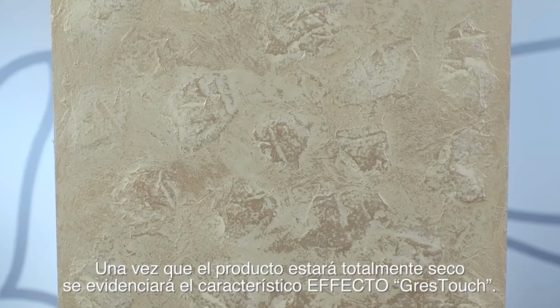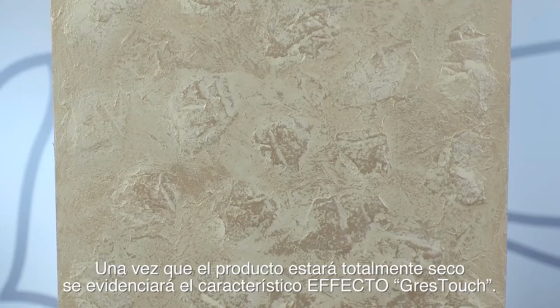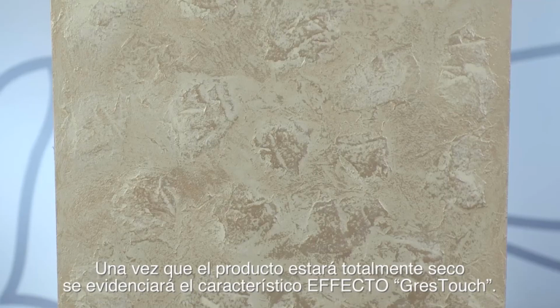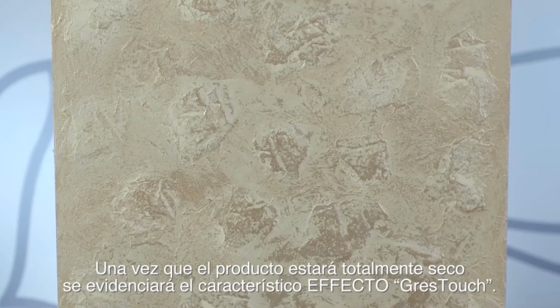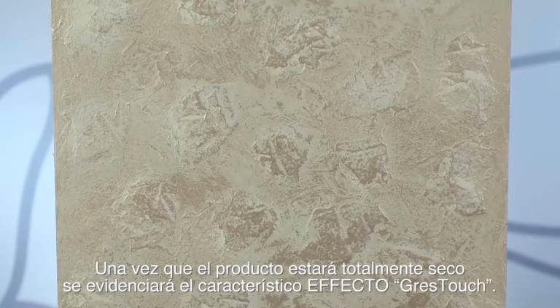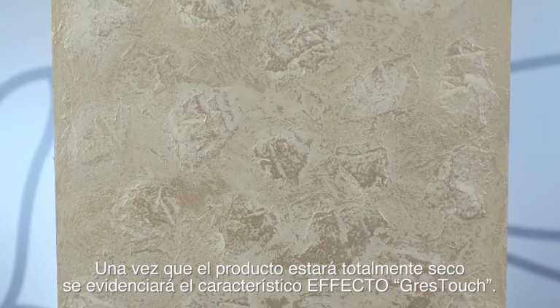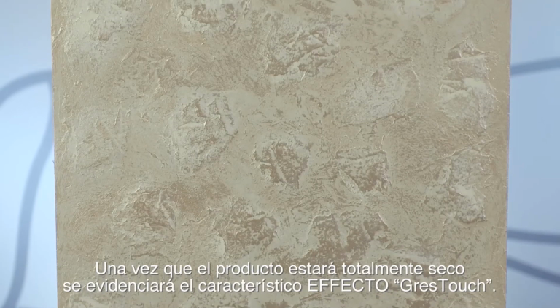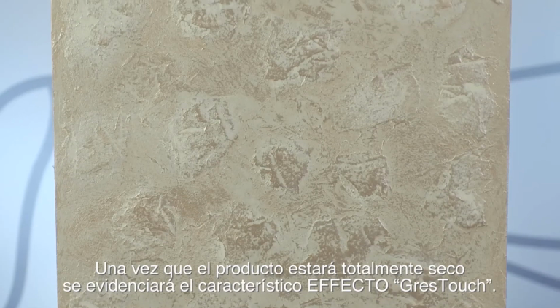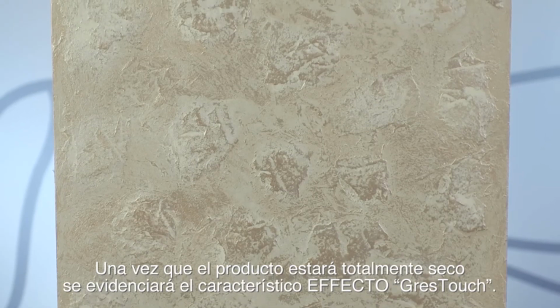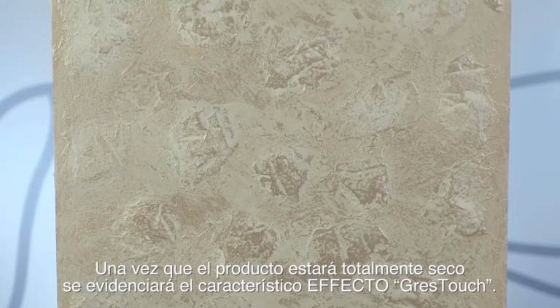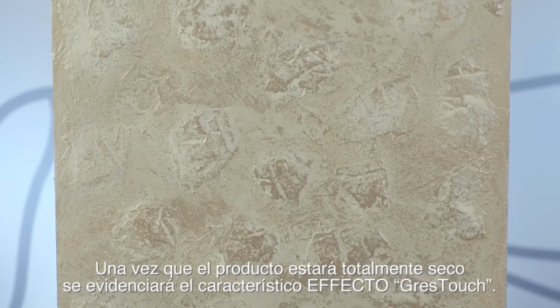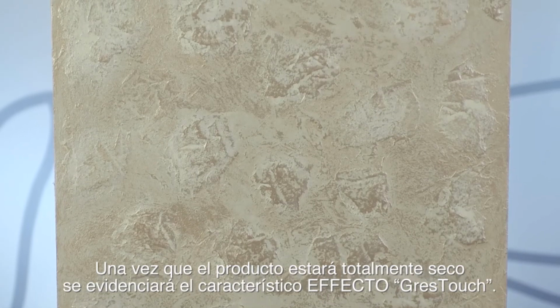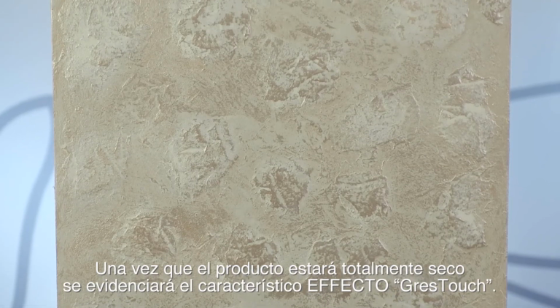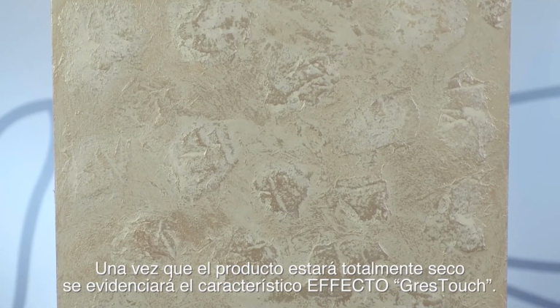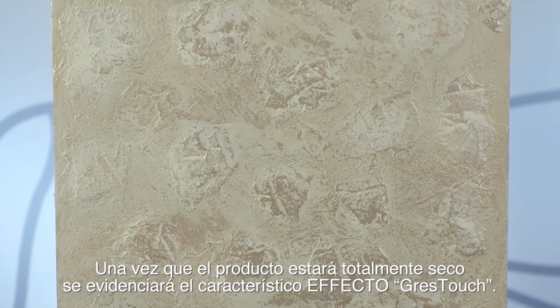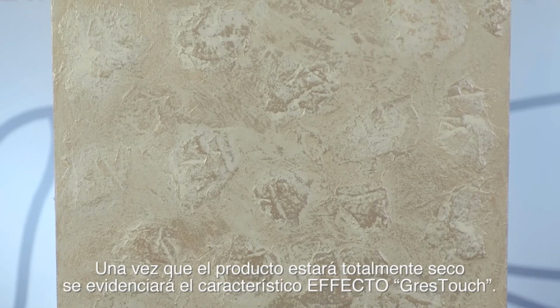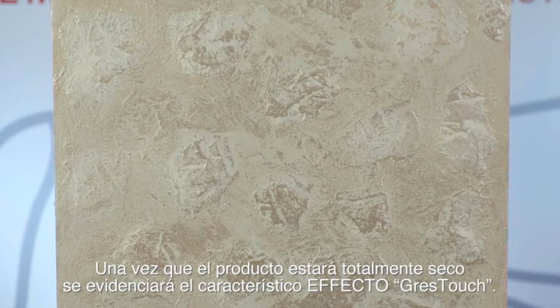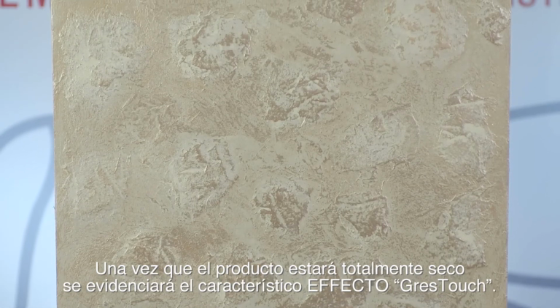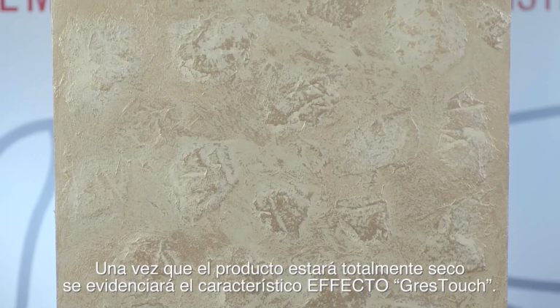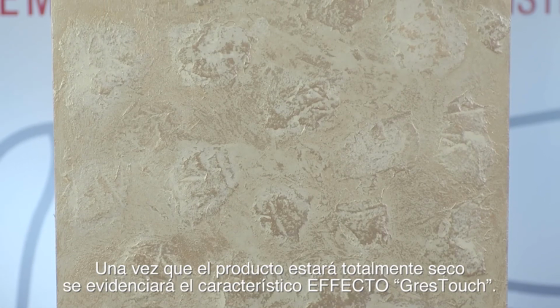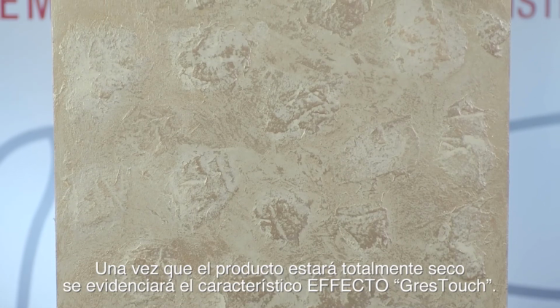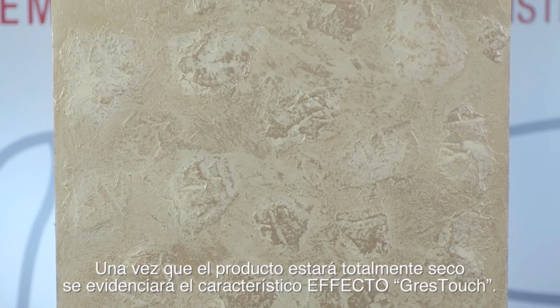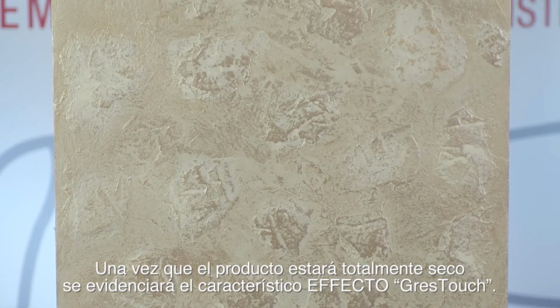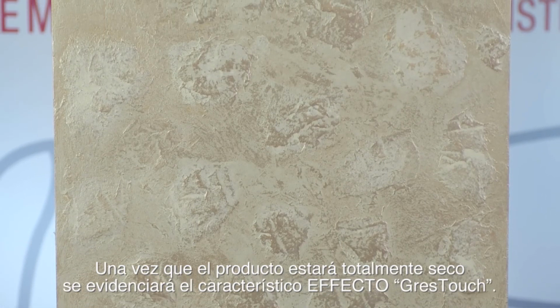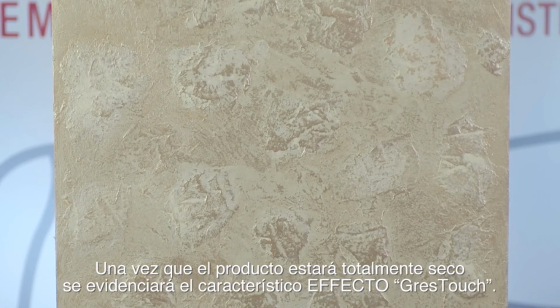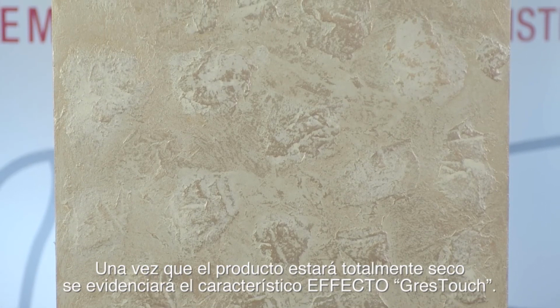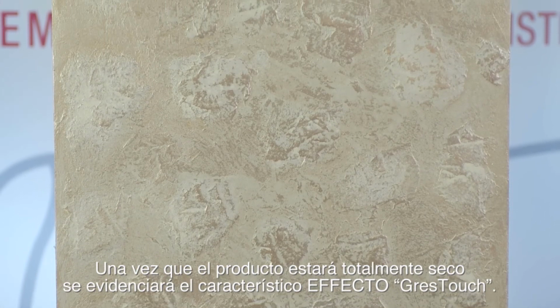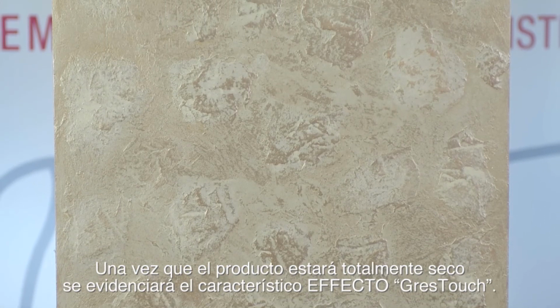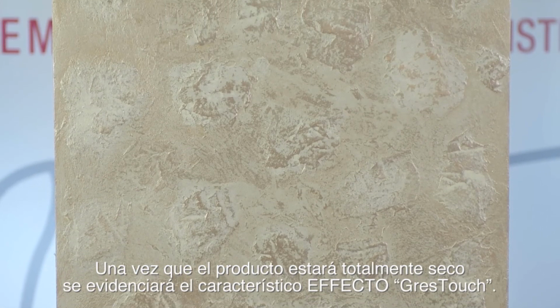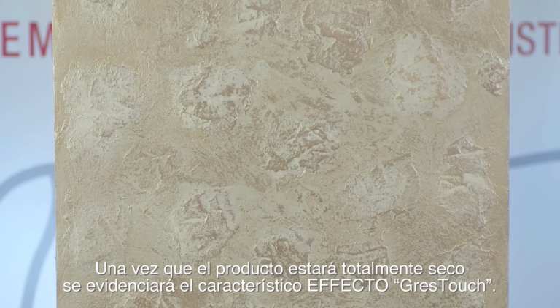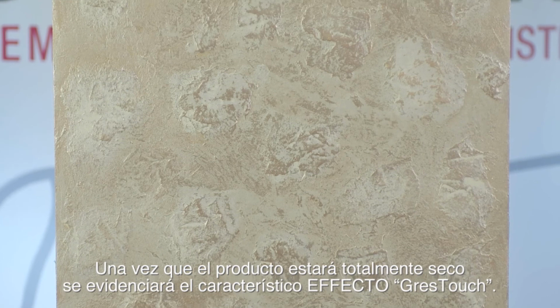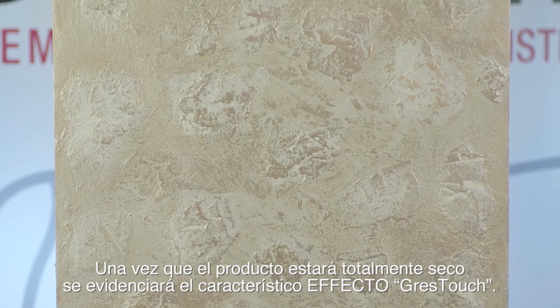Upon total drying, the characteristic Grez Touch effect will be highlighted.